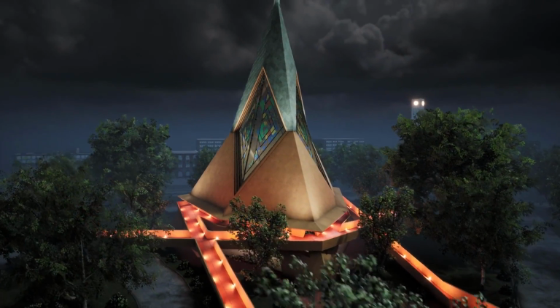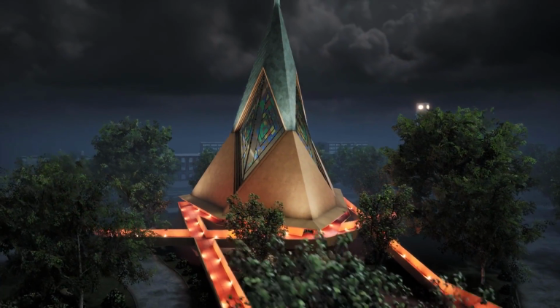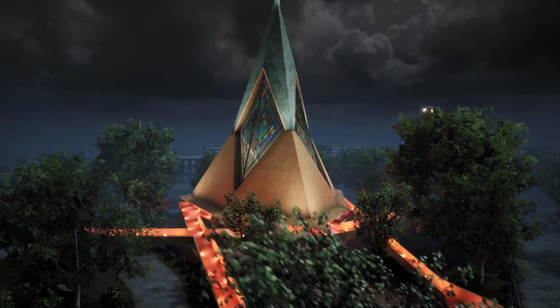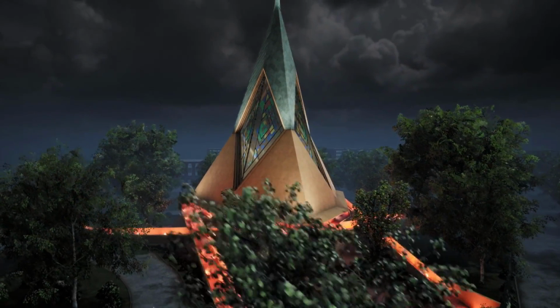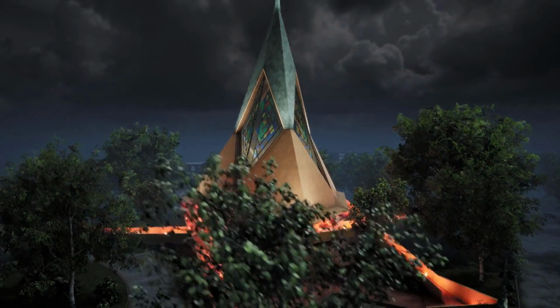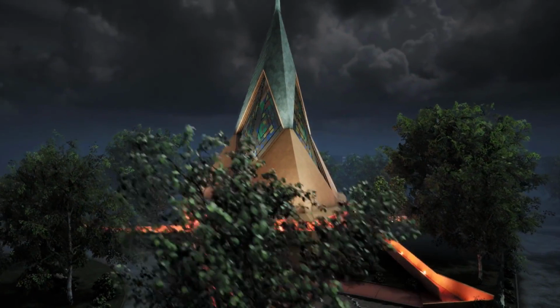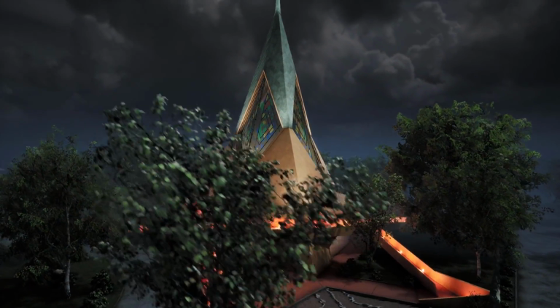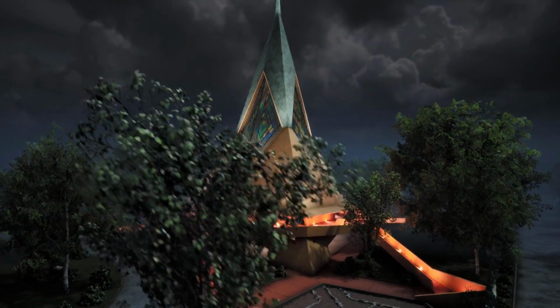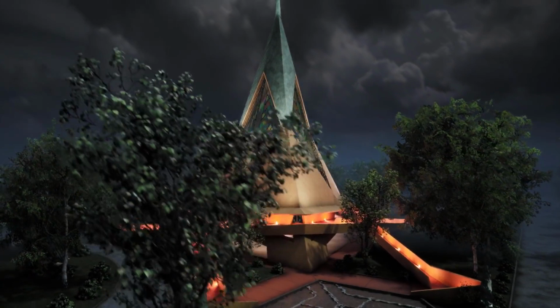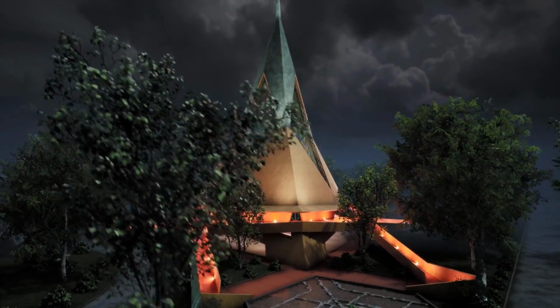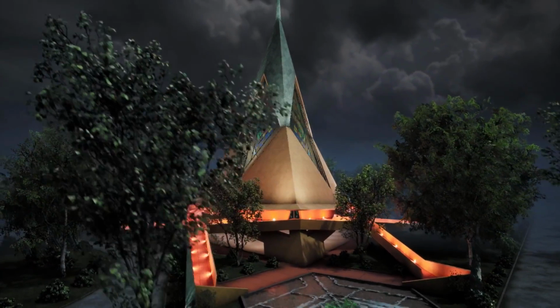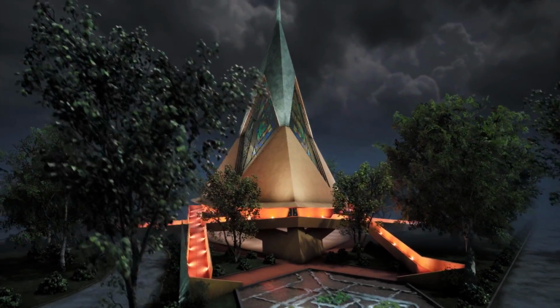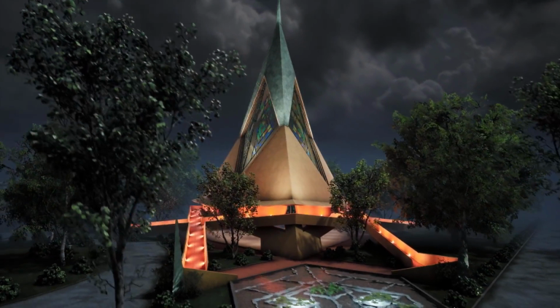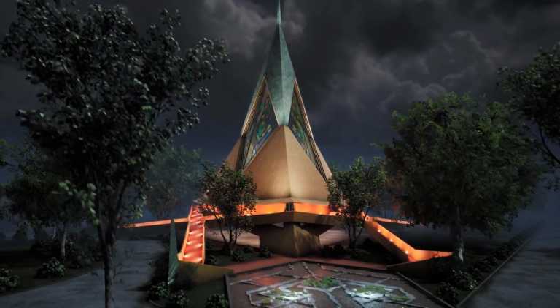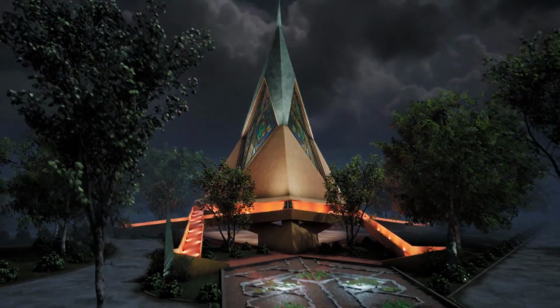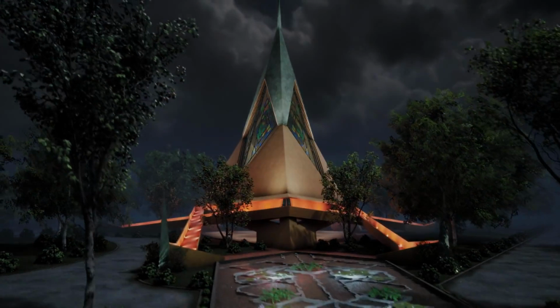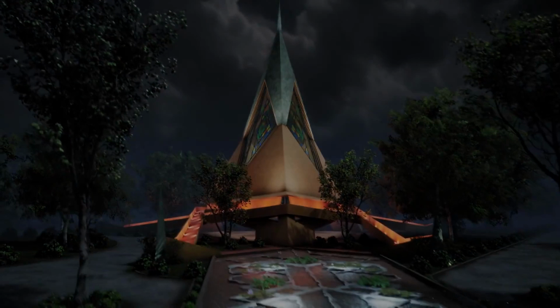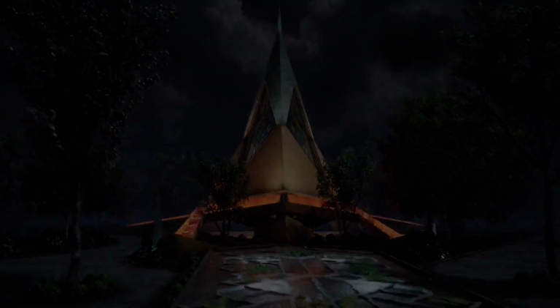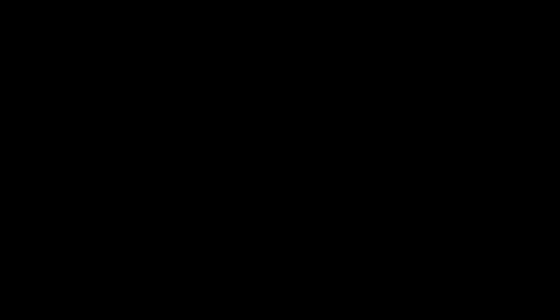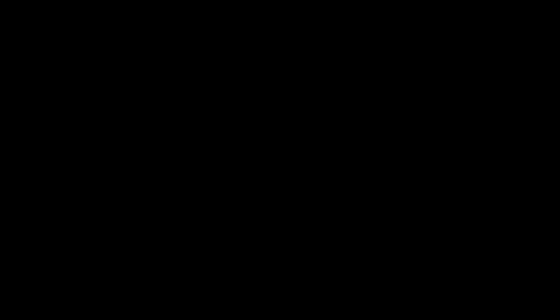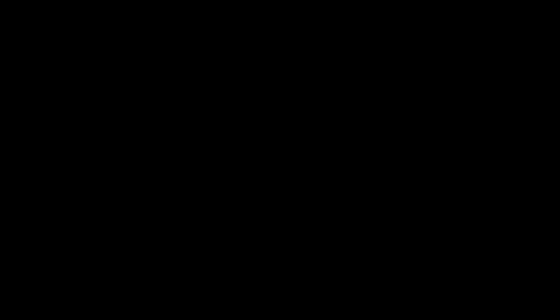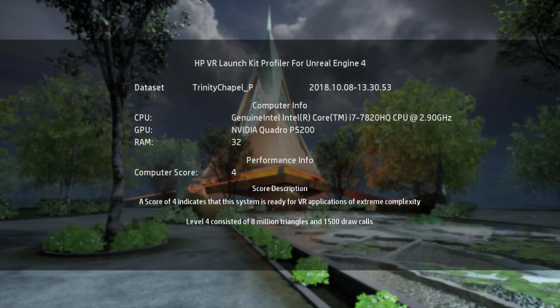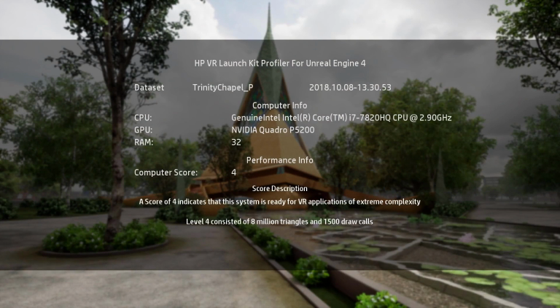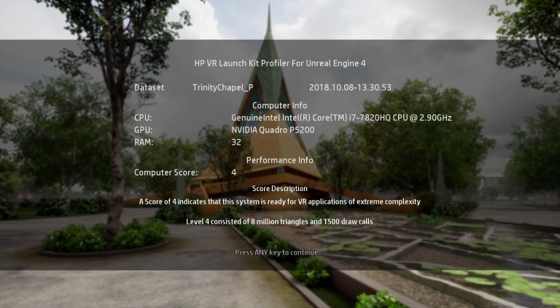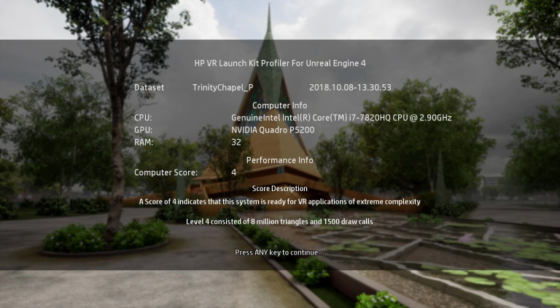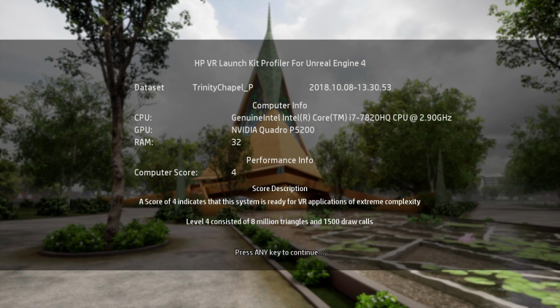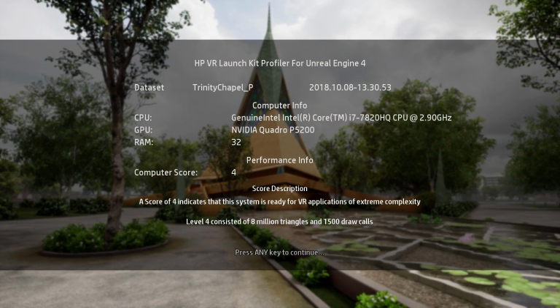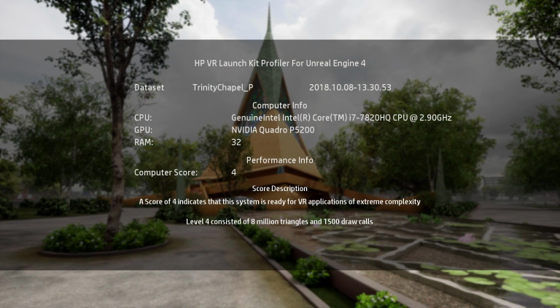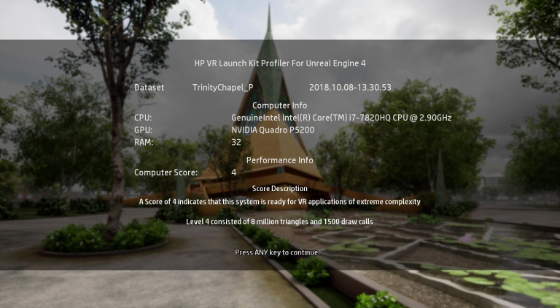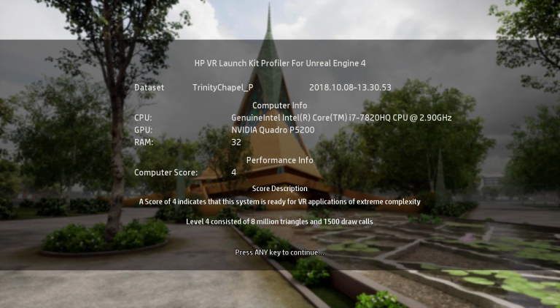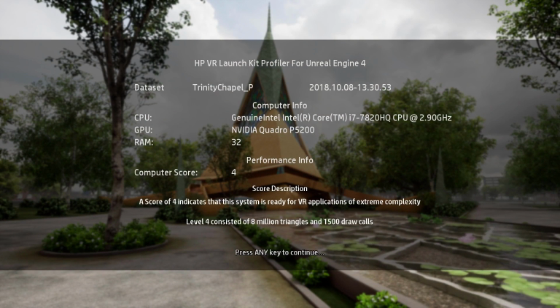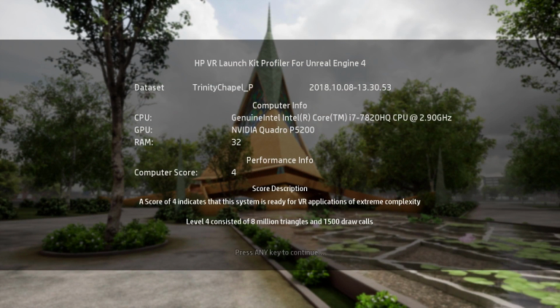The result is a safe suggestion for just how complicated a virtual reality scene should be when seeking optimal performance on the given hardware.